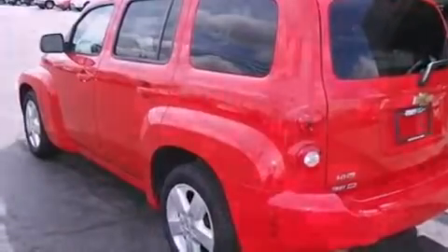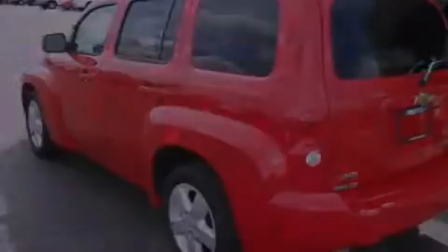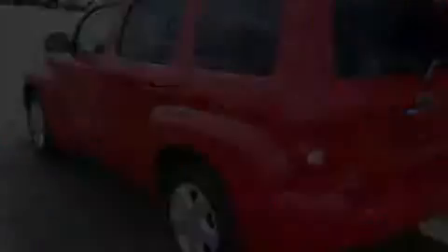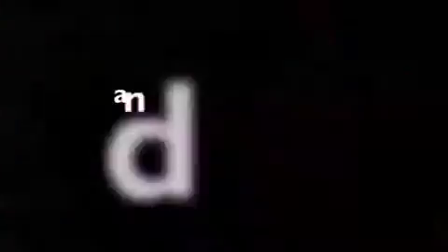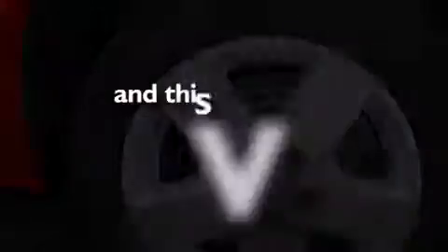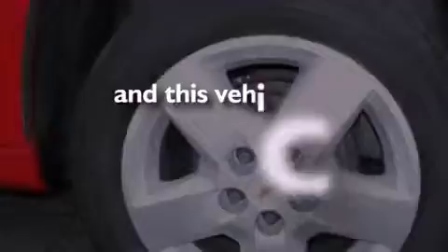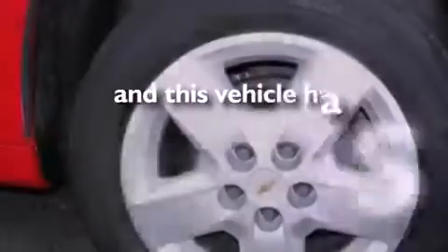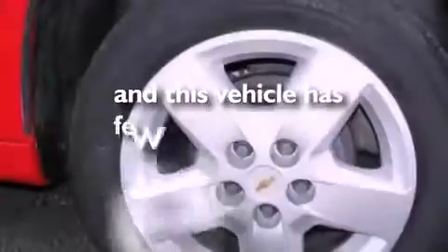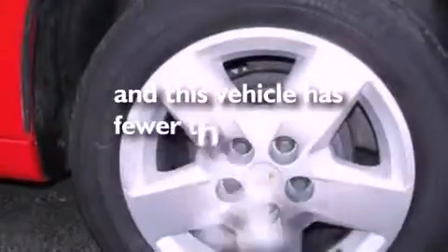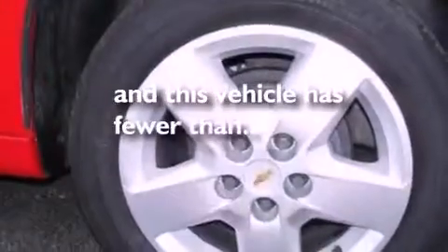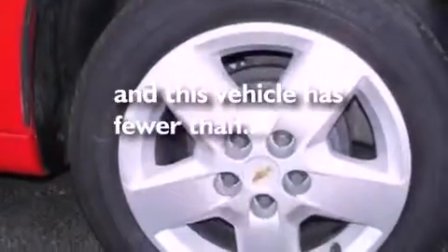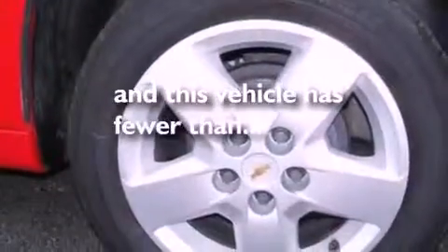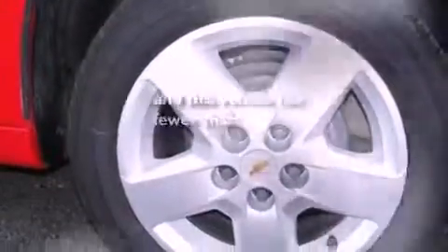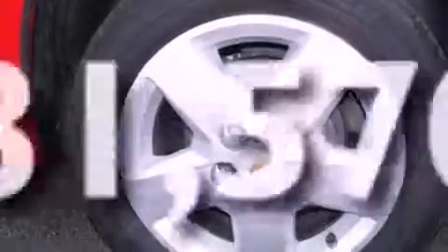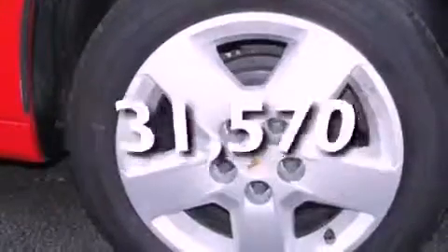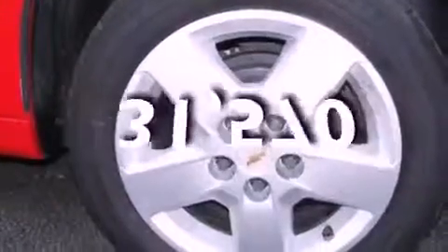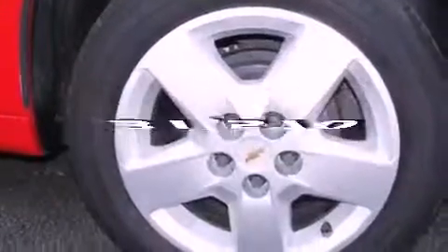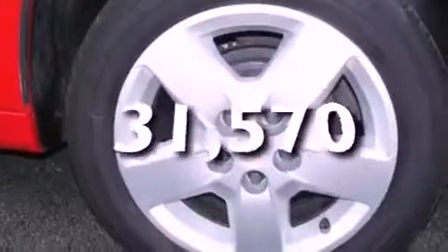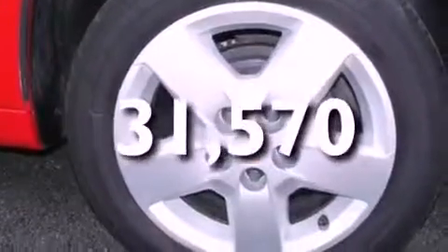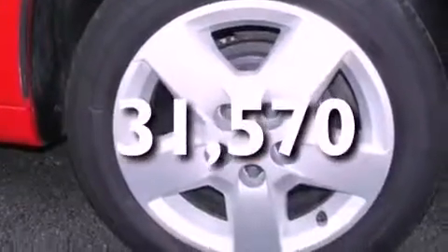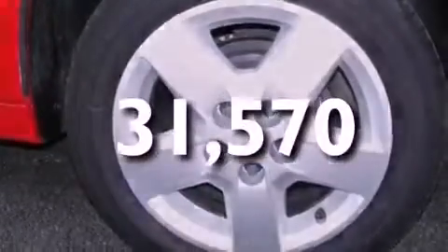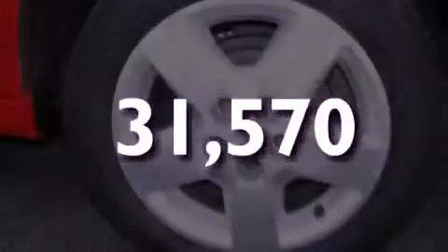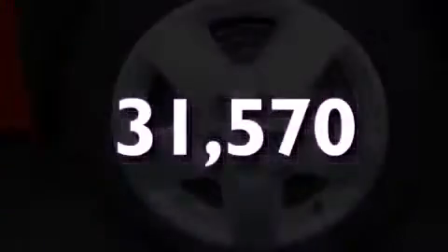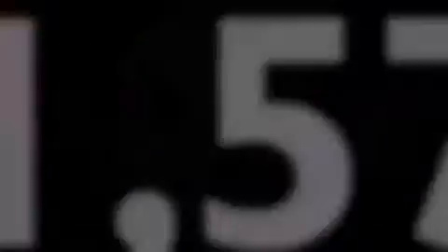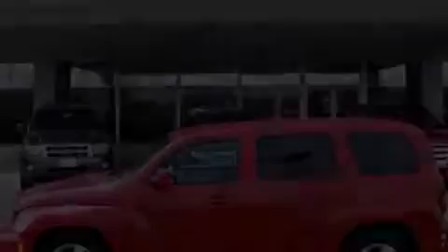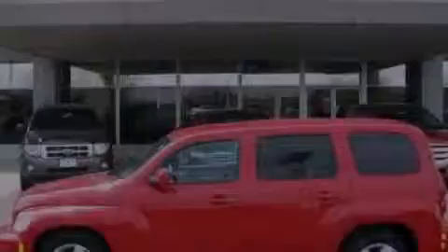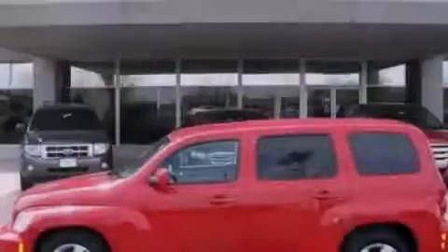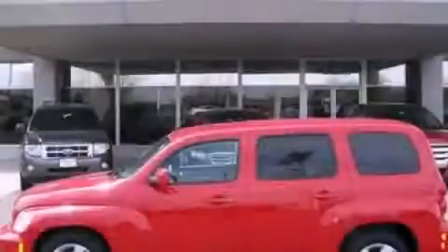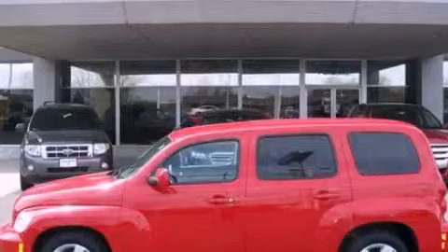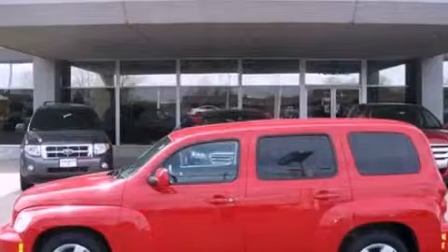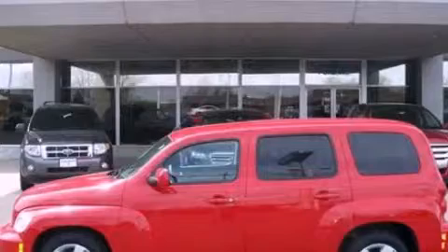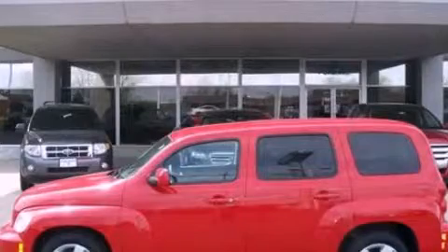This vehicle has fewer than 32,000 miles on the odometer. Stop by today and test drive this automobile for yourself.